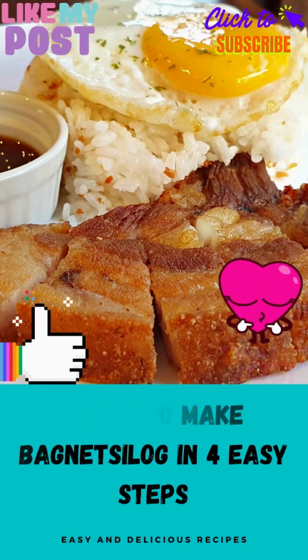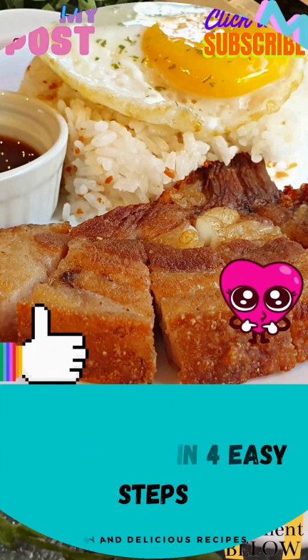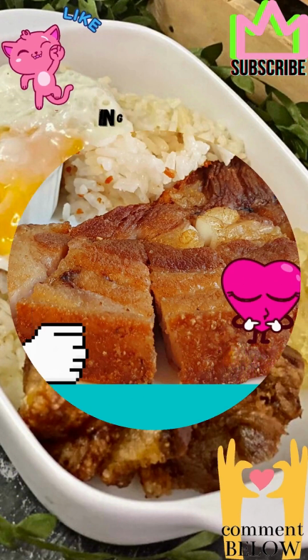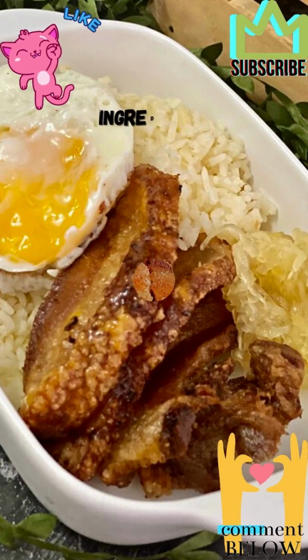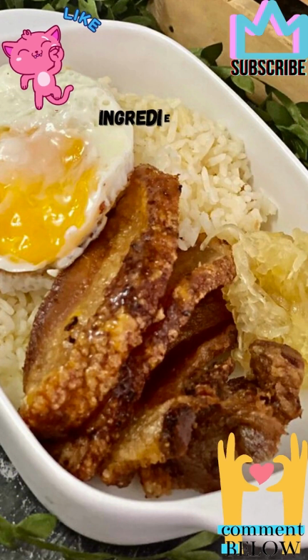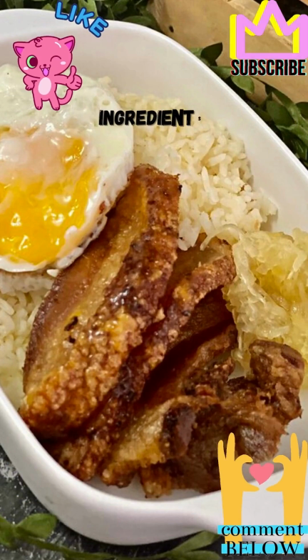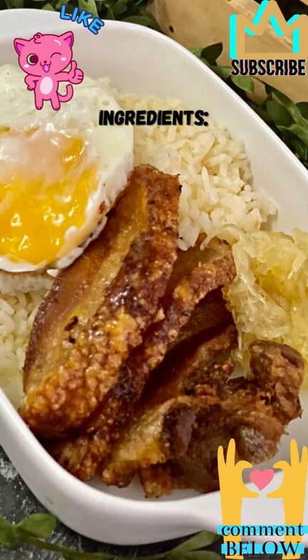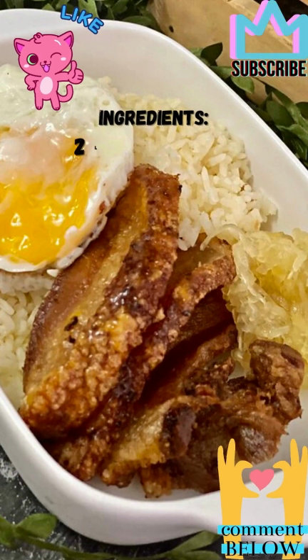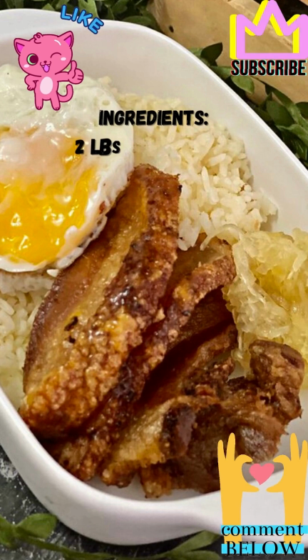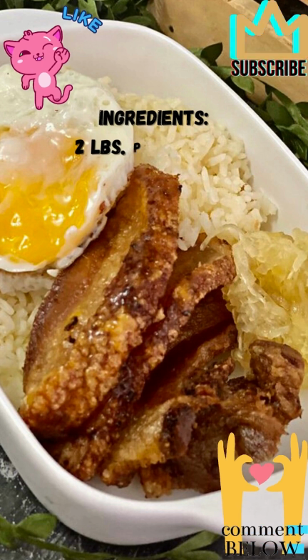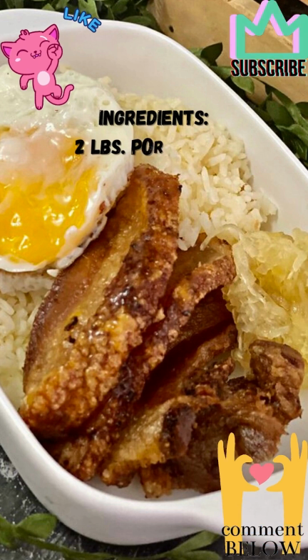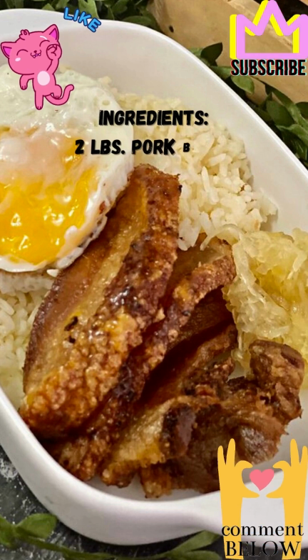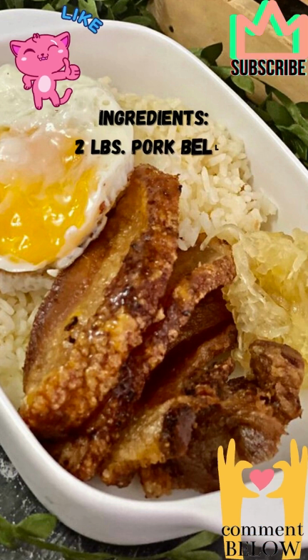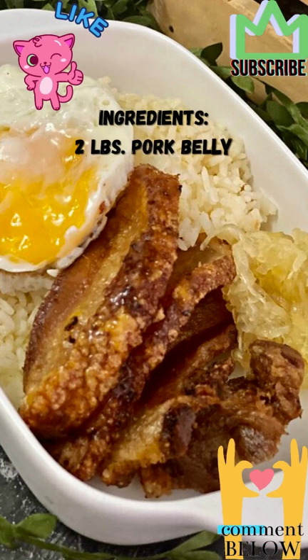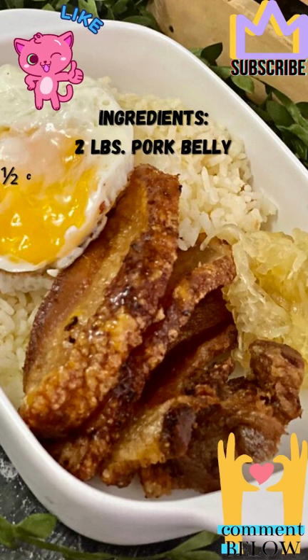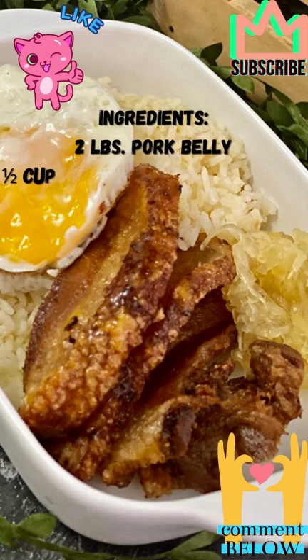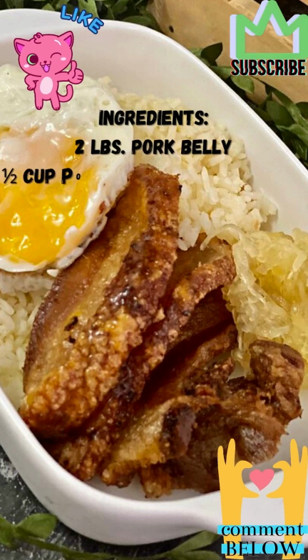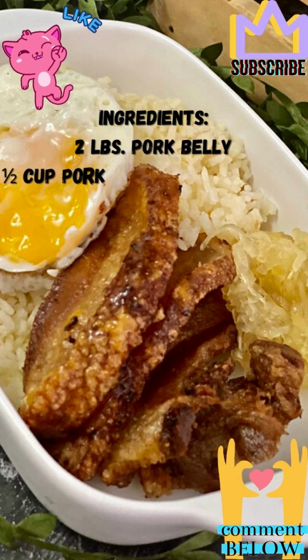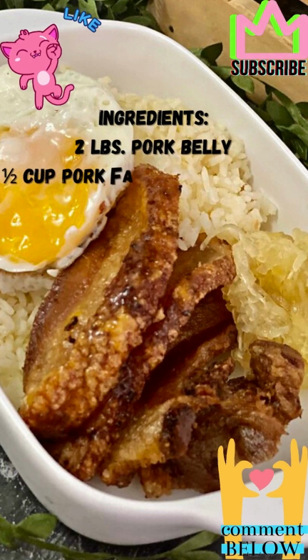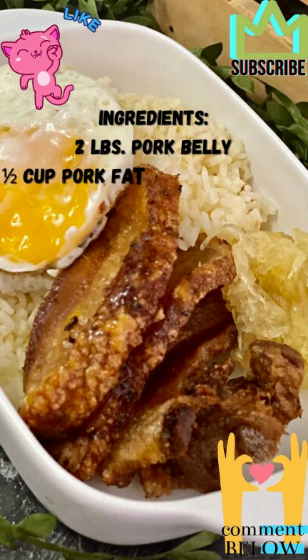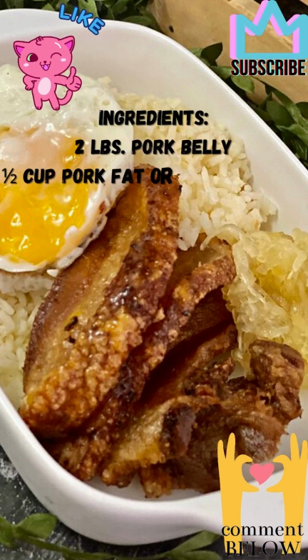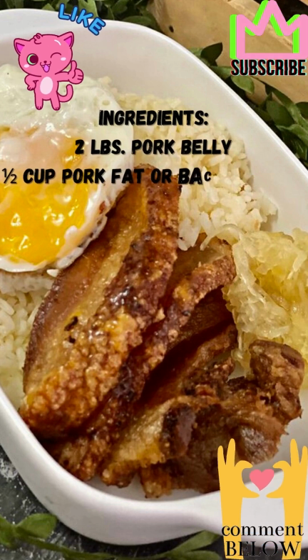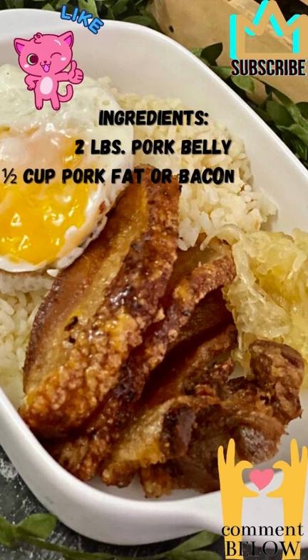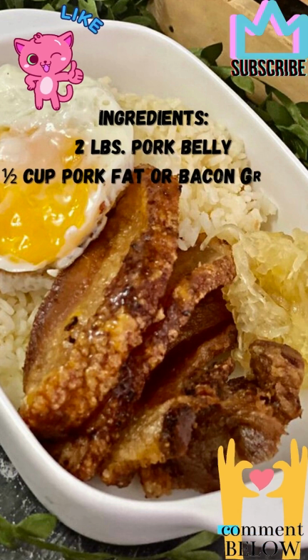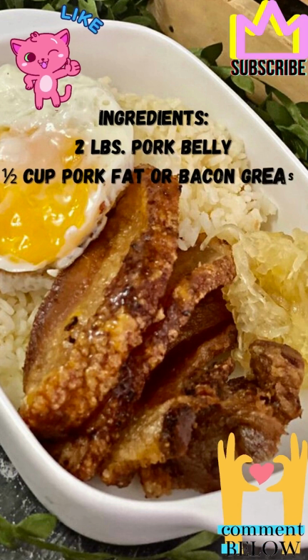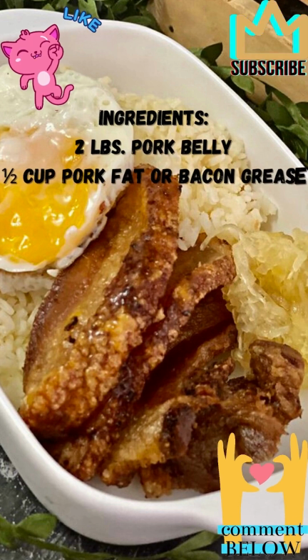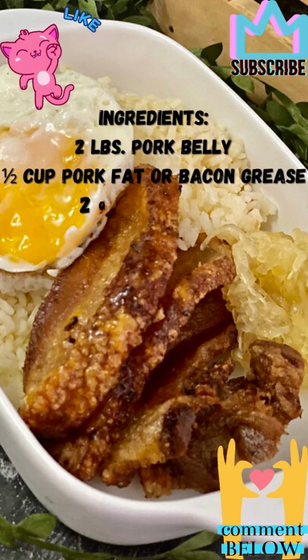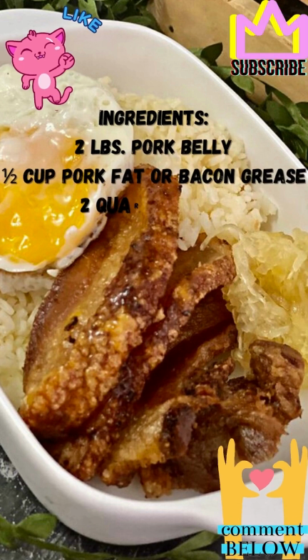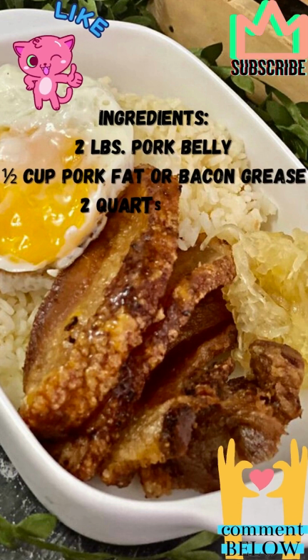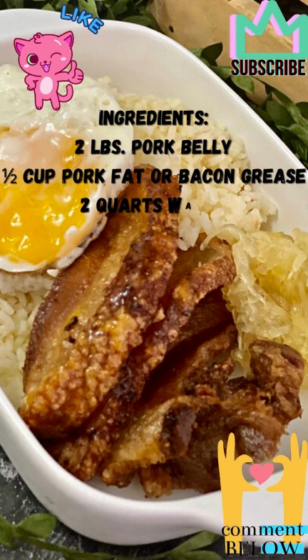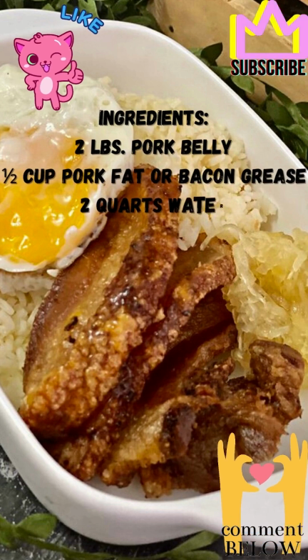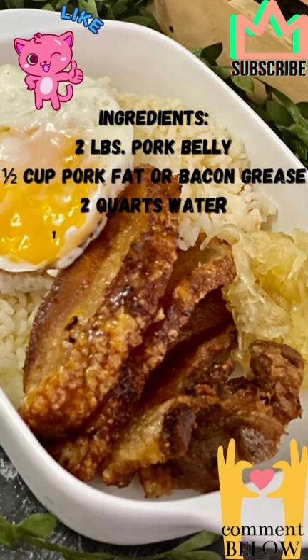How to make pork belly silog in 4 easy steps. Ingredients: pork belly, pork fat, water, cooking oil, leftover rice, eggs, garlic, salt, tomato, and onion.